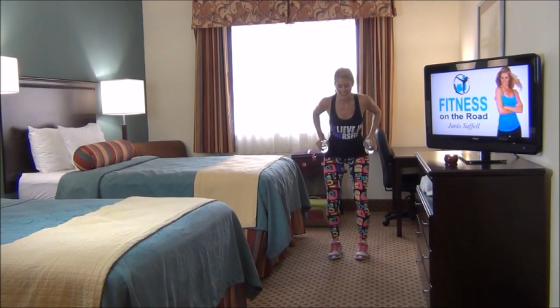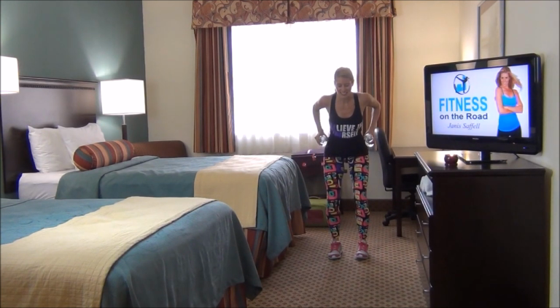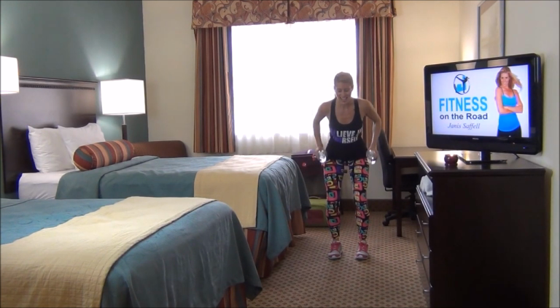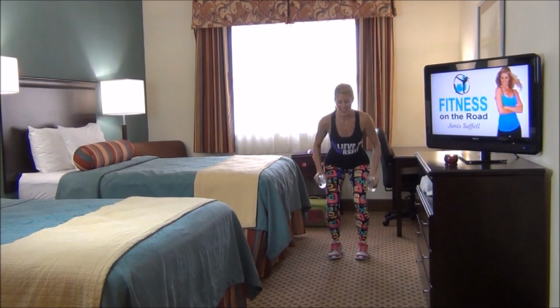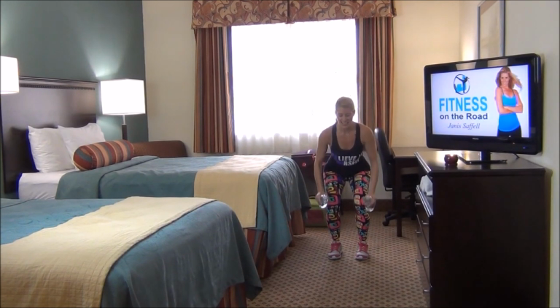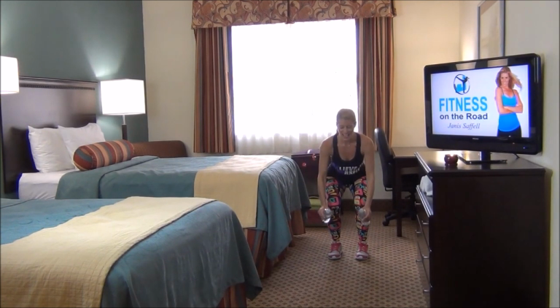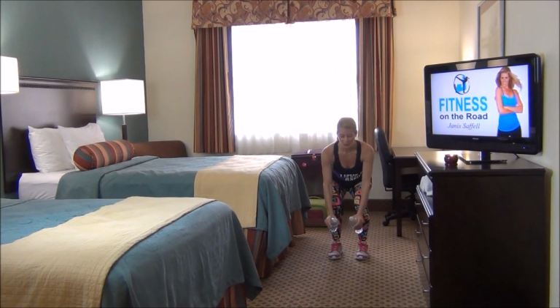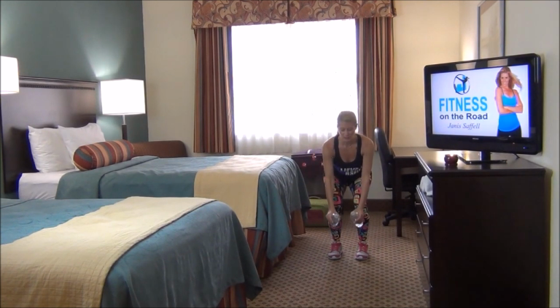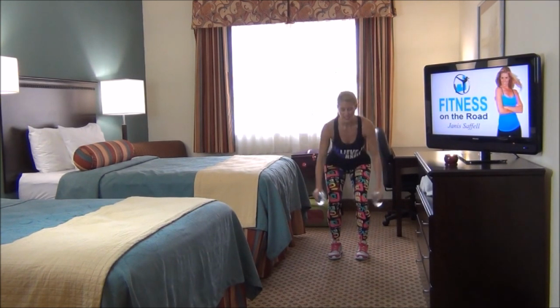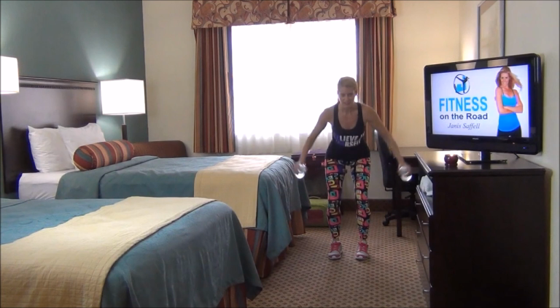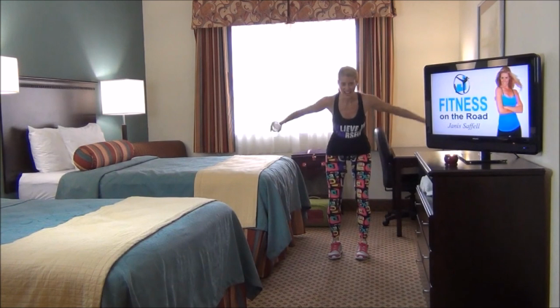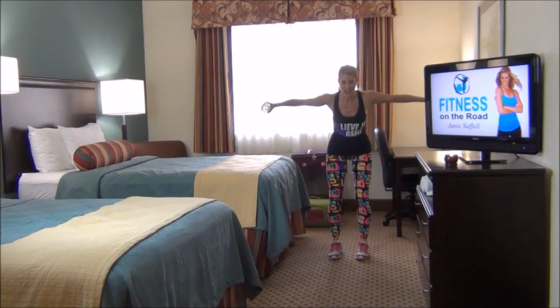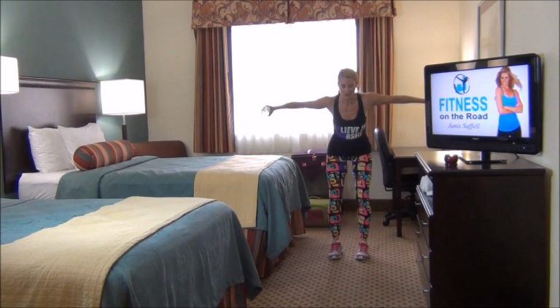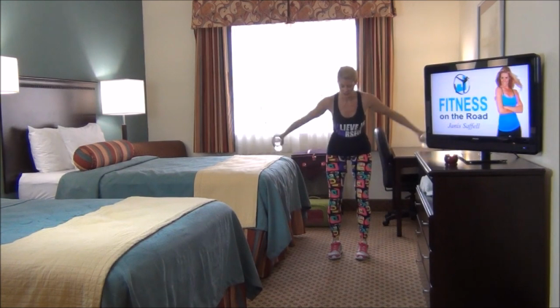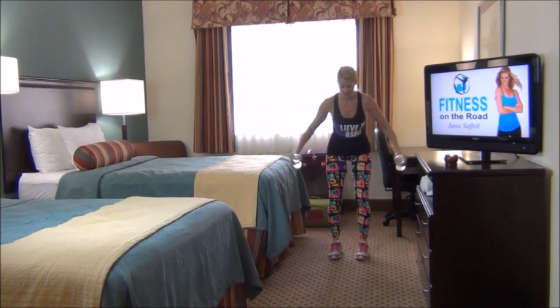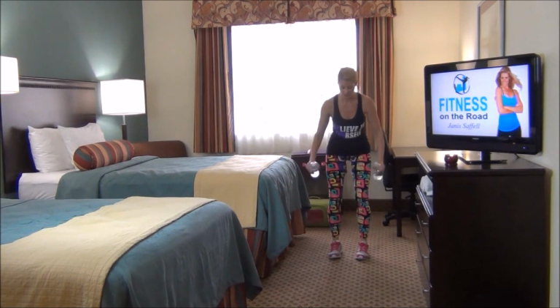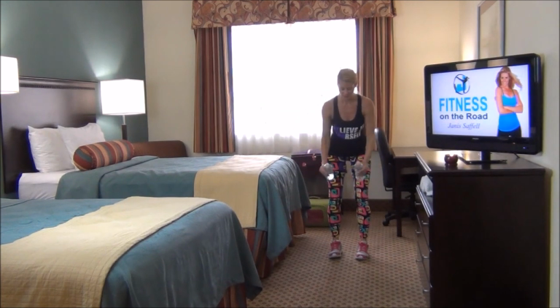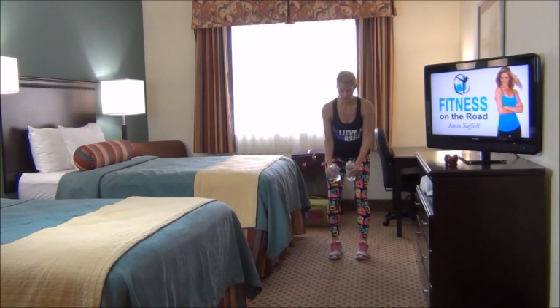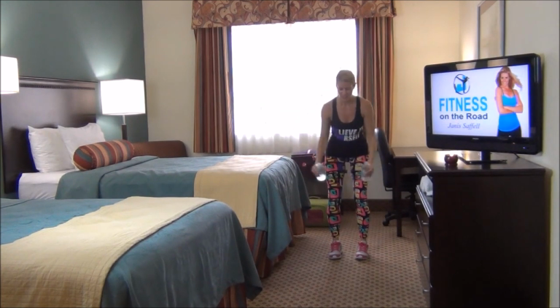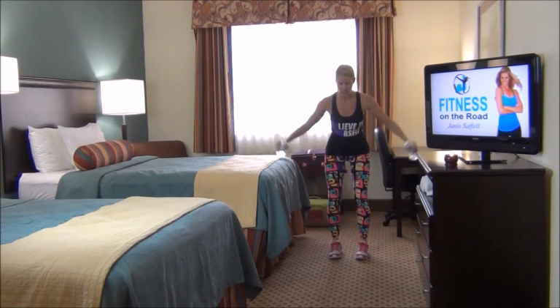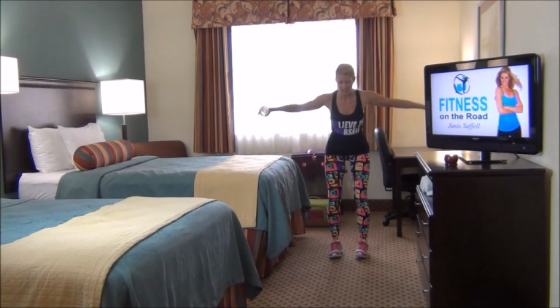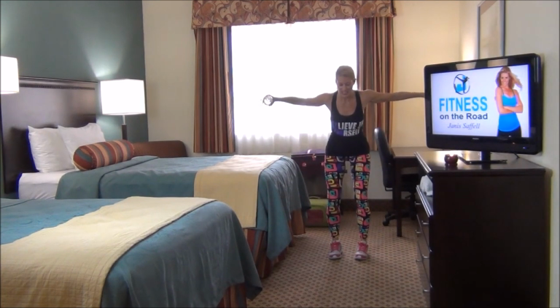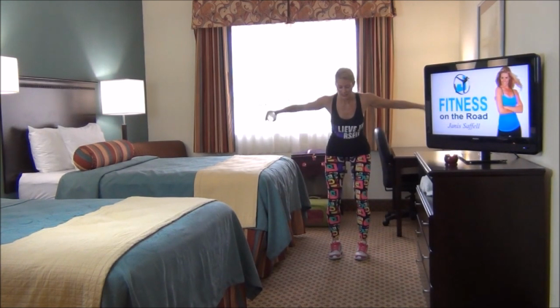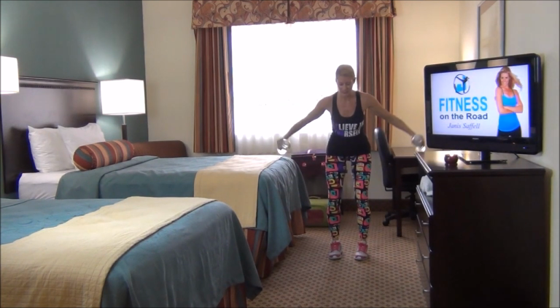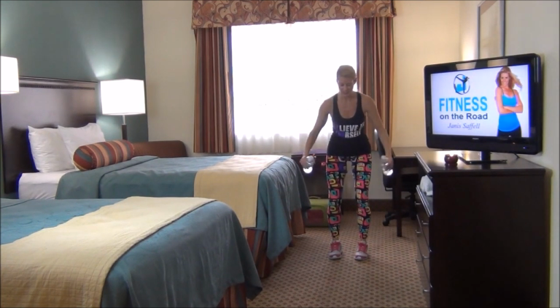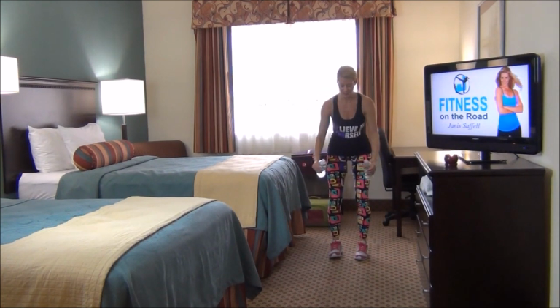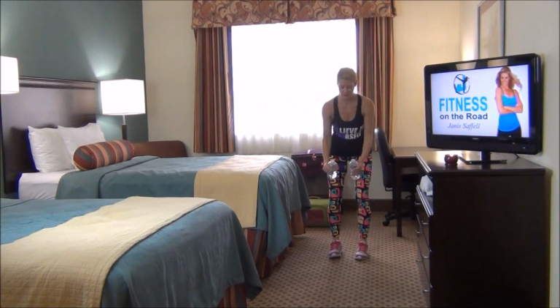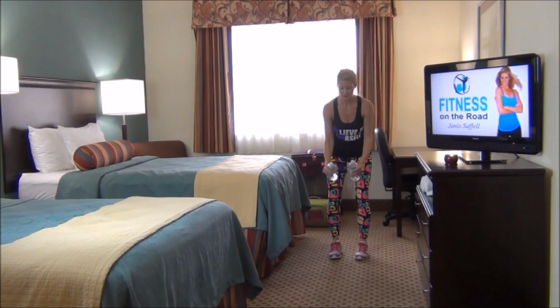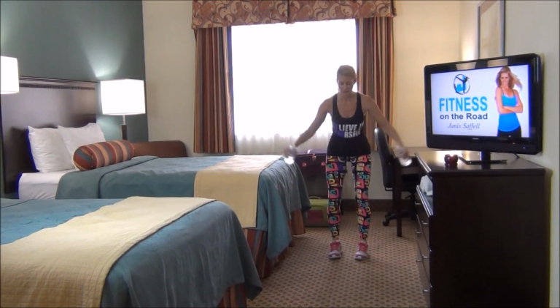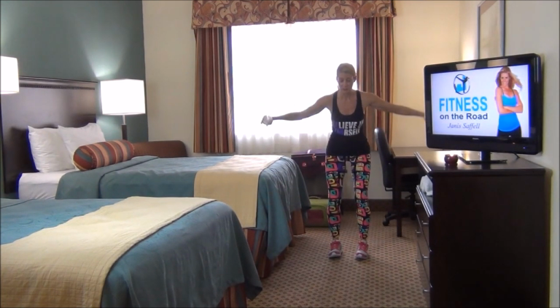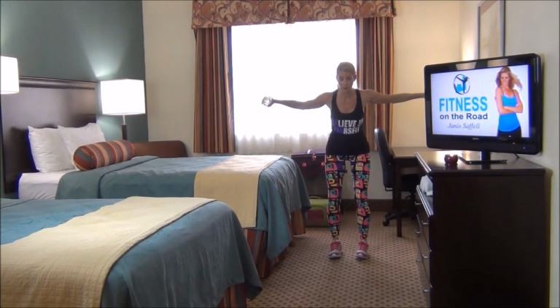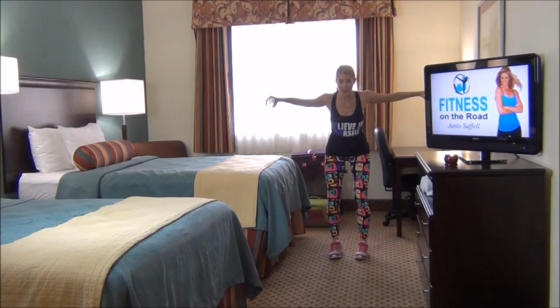Back to that lateral lift. Out. Lift. Press.